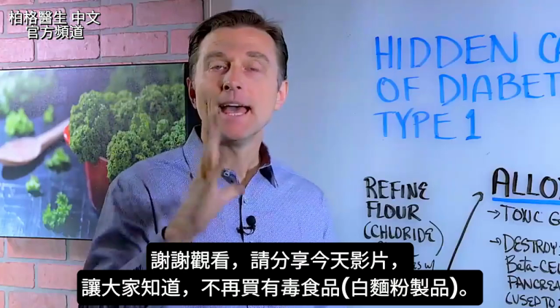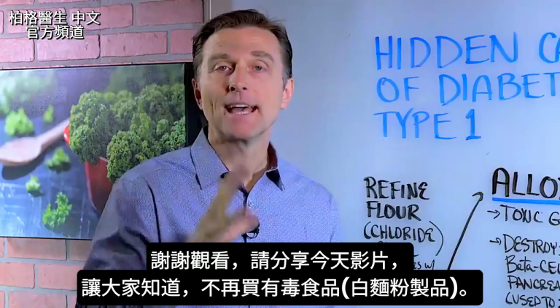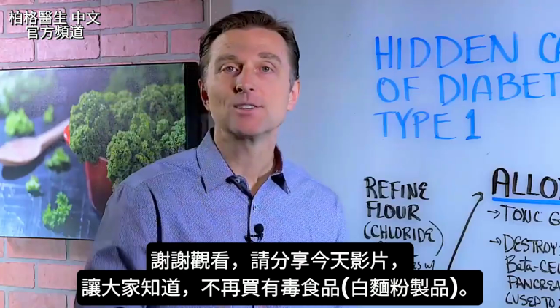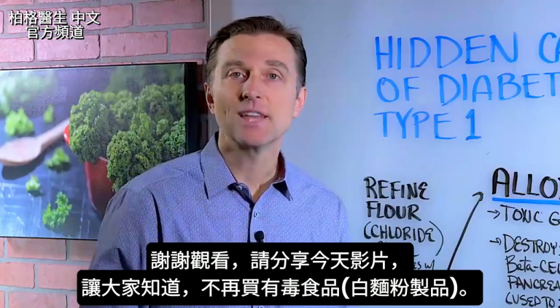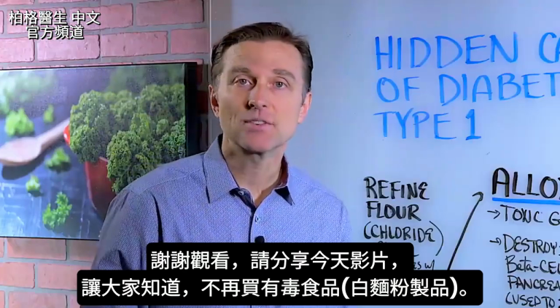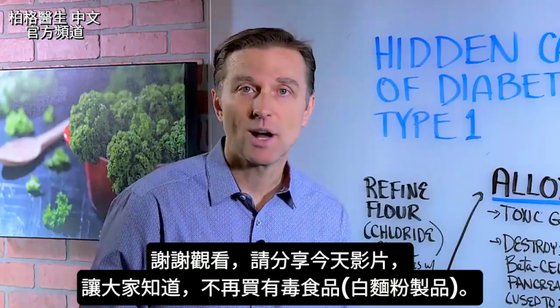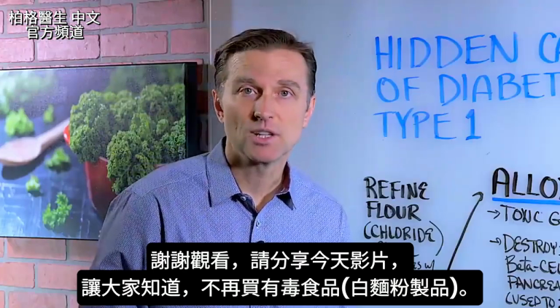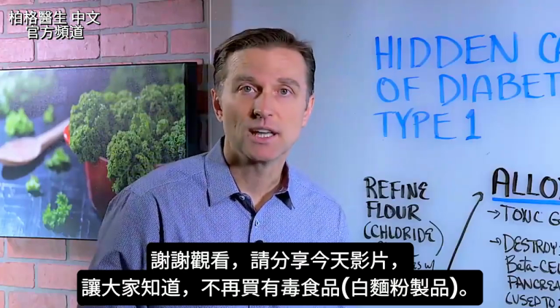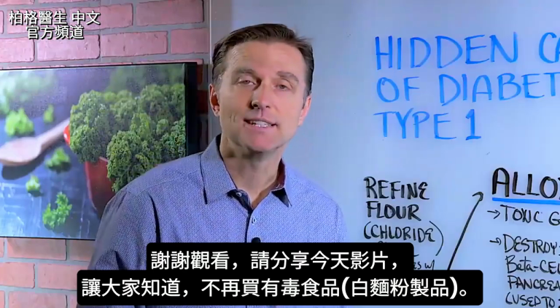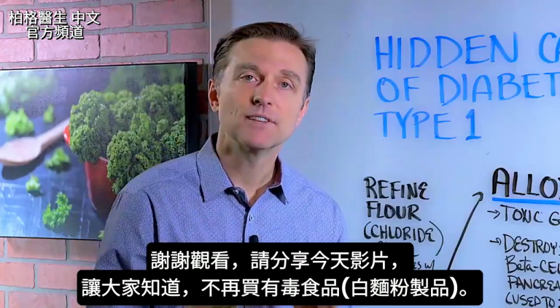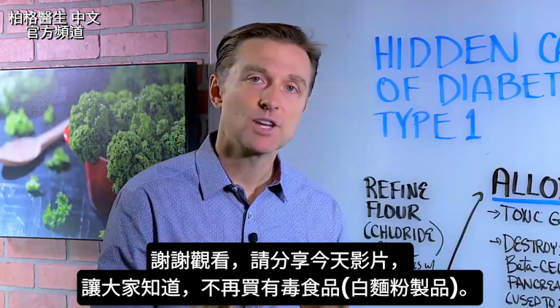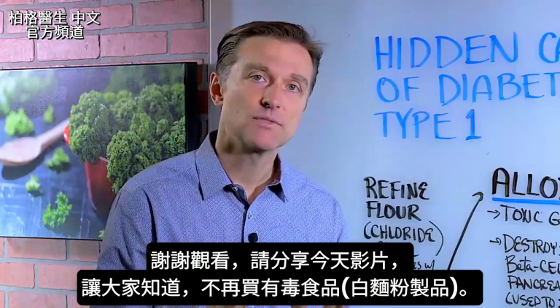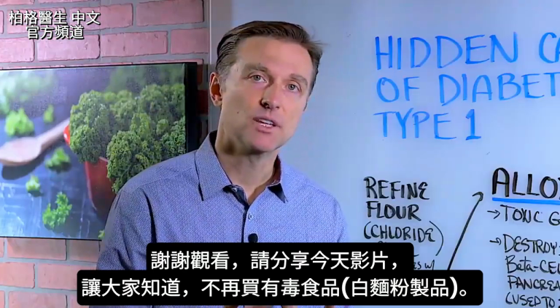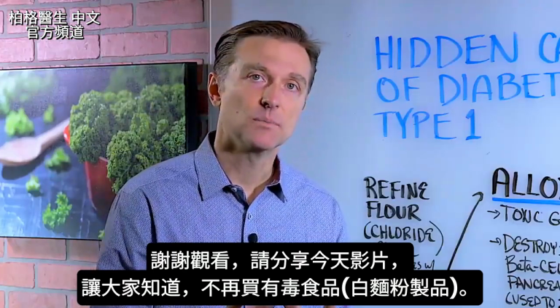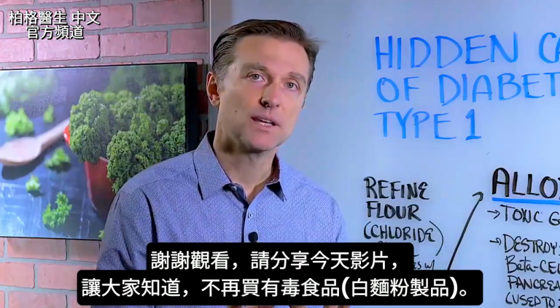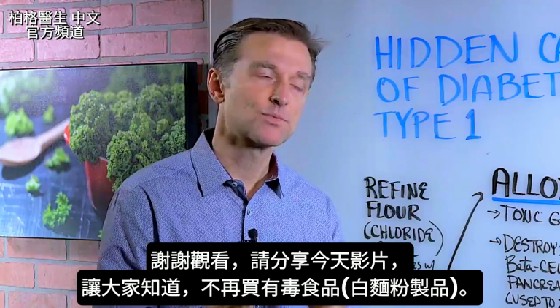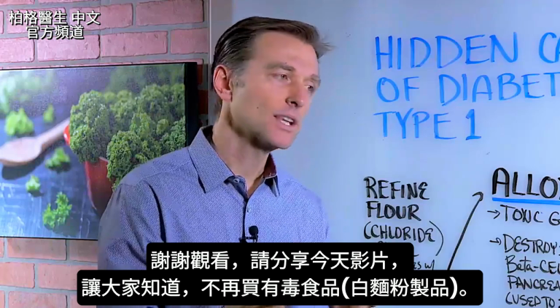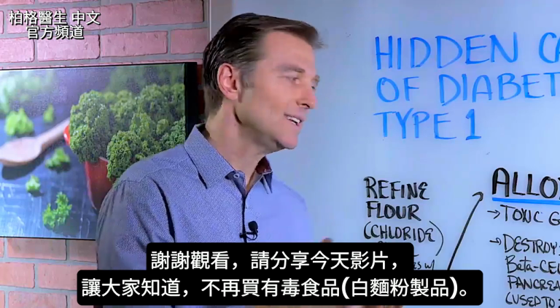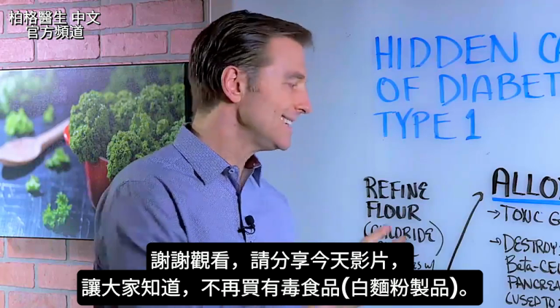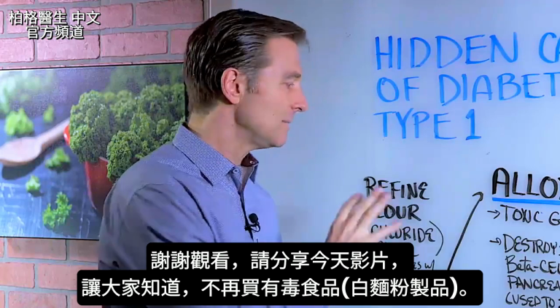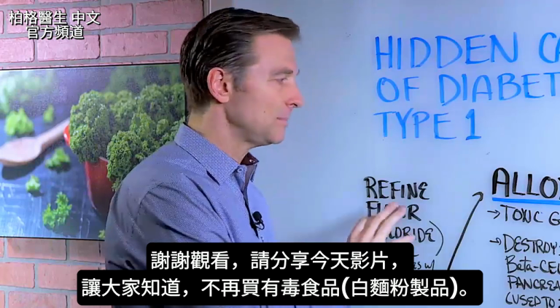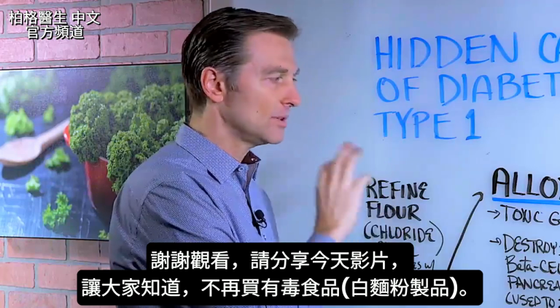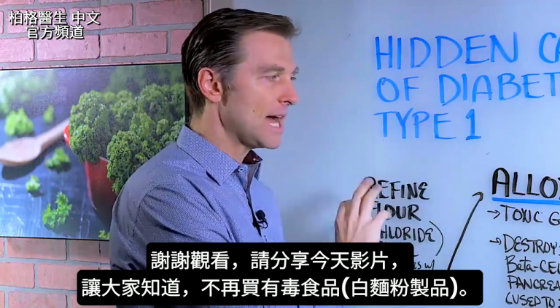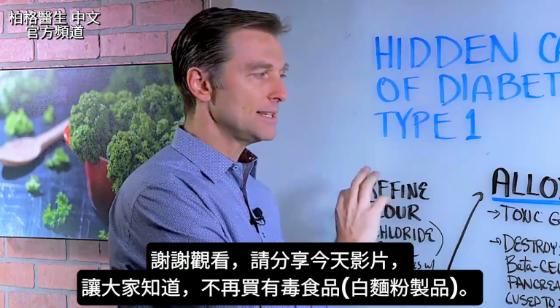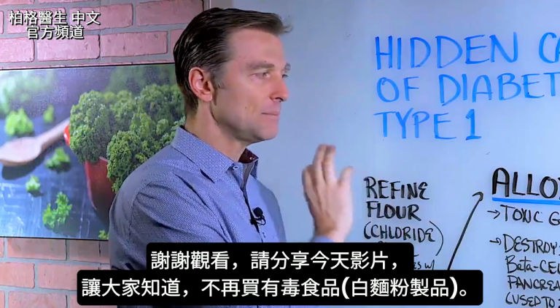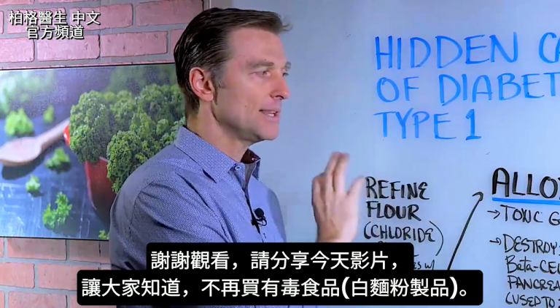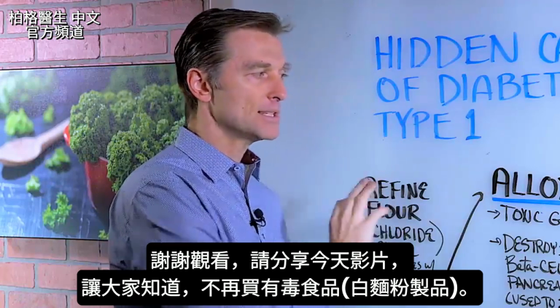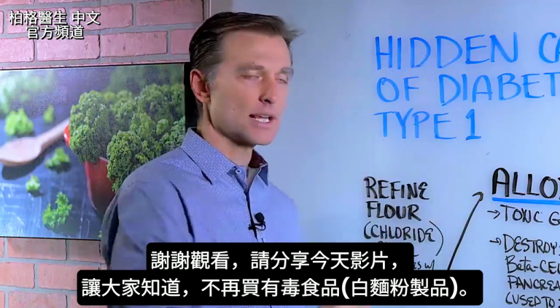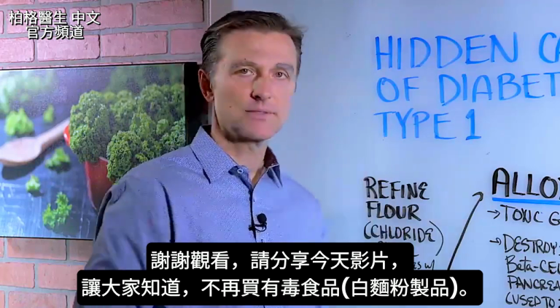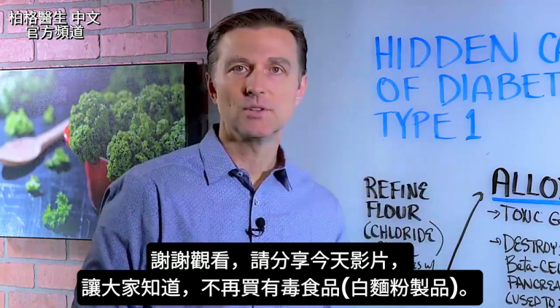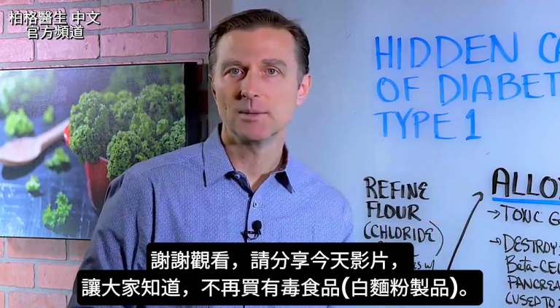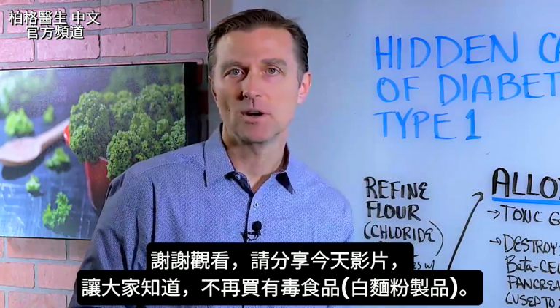Thanks for watching, and definitely share this video — we really need to get people to stop buying this toxic food.